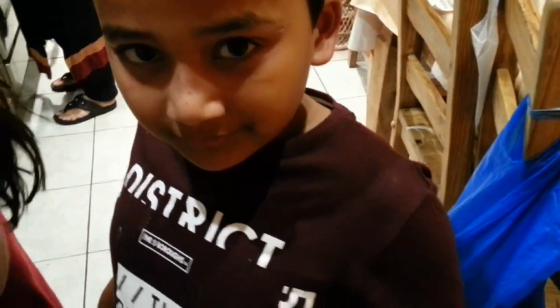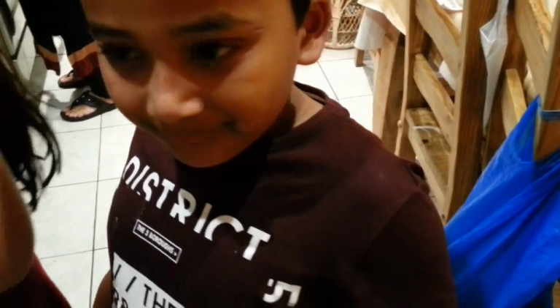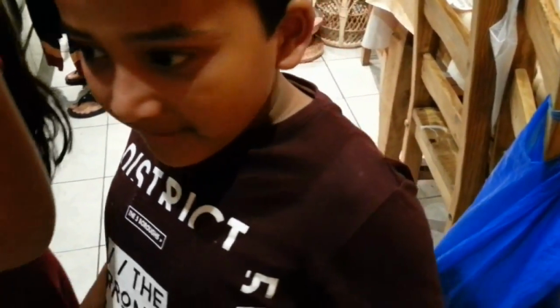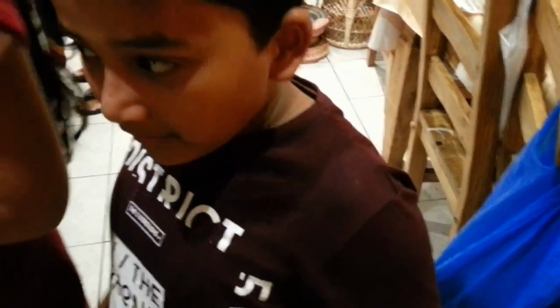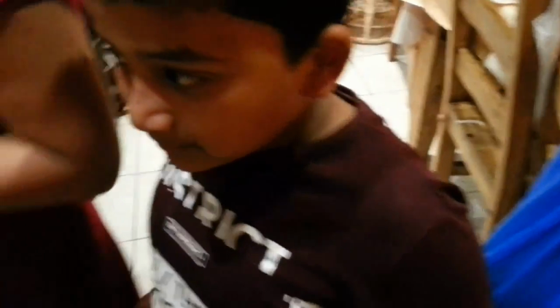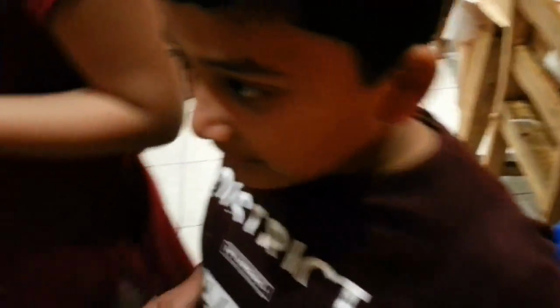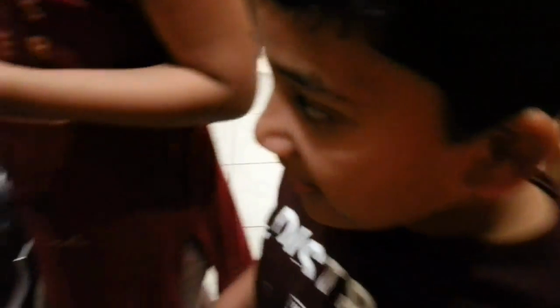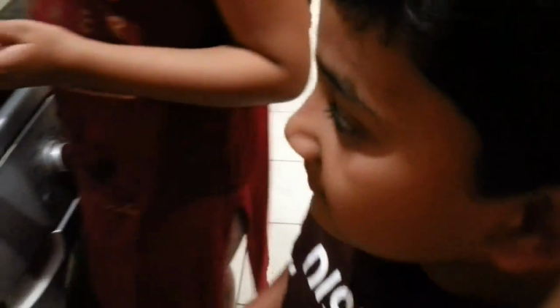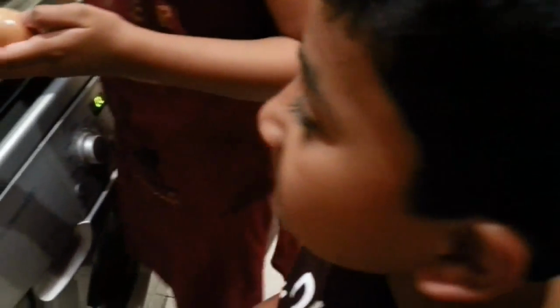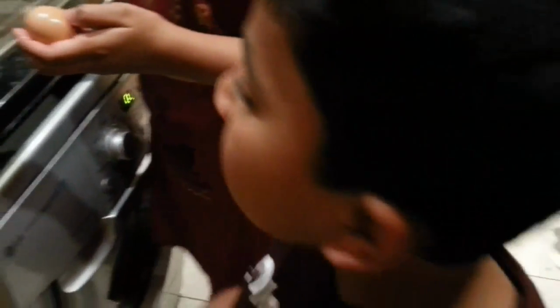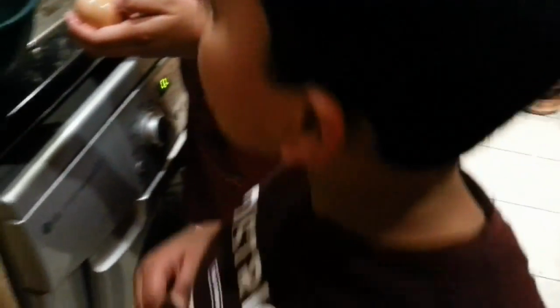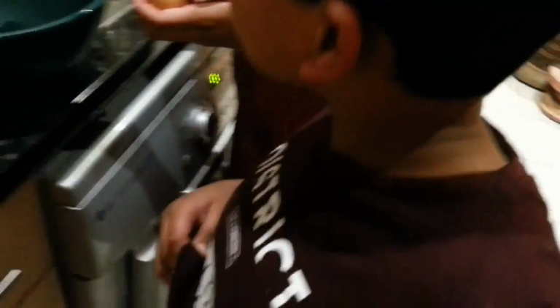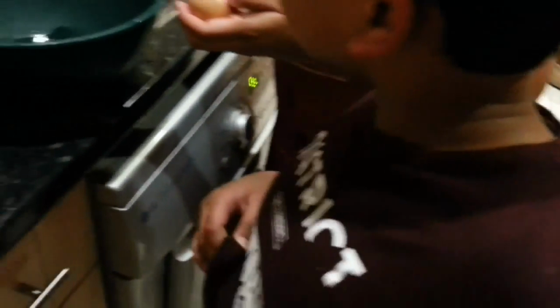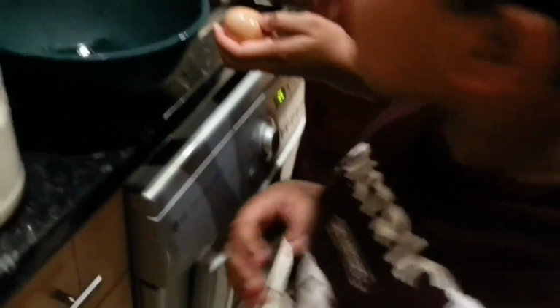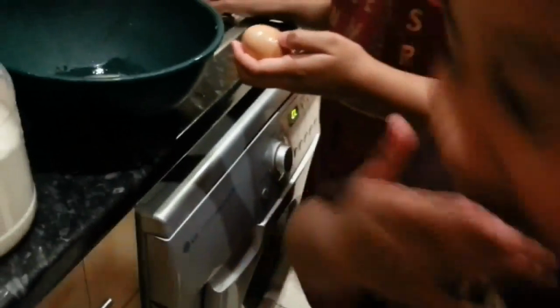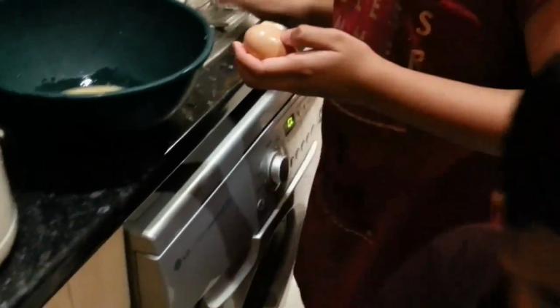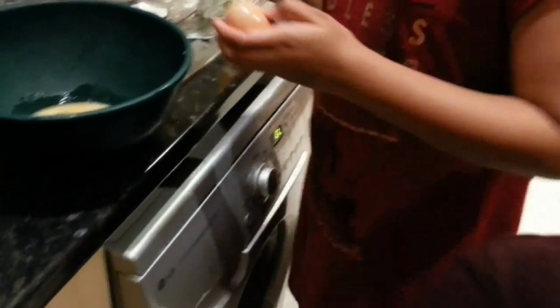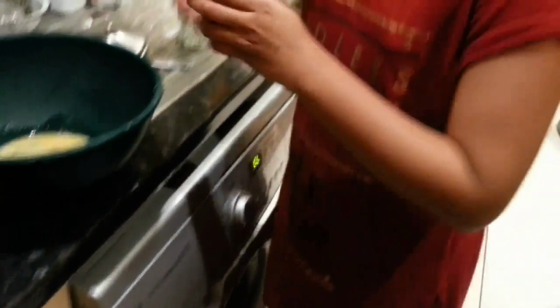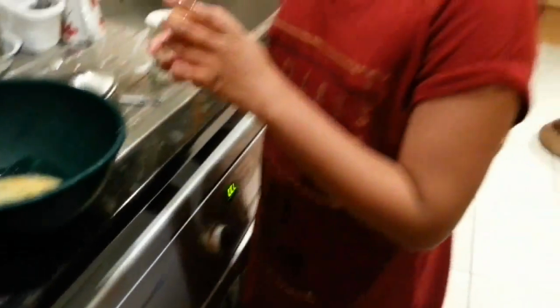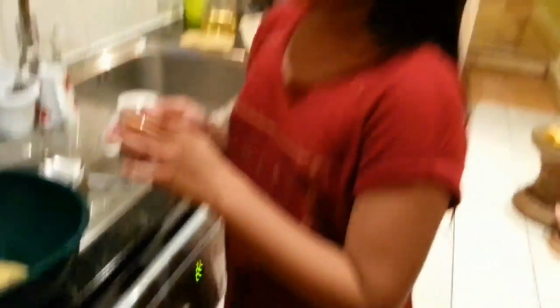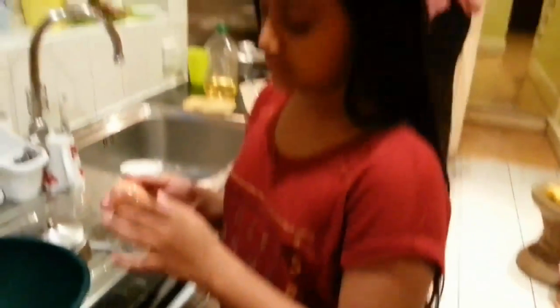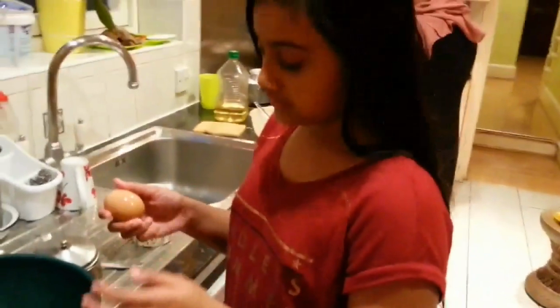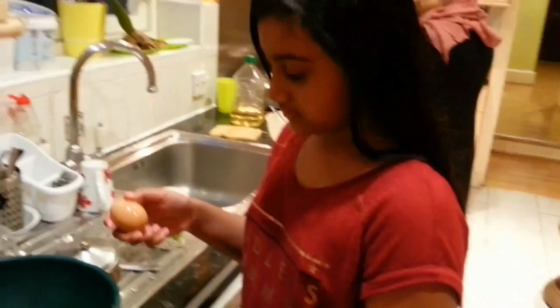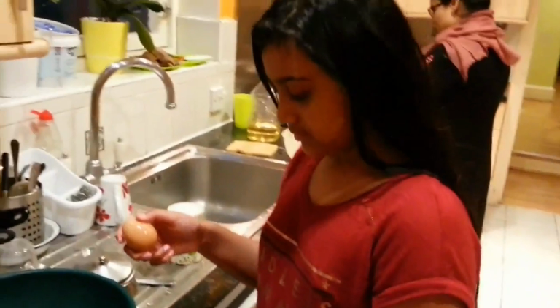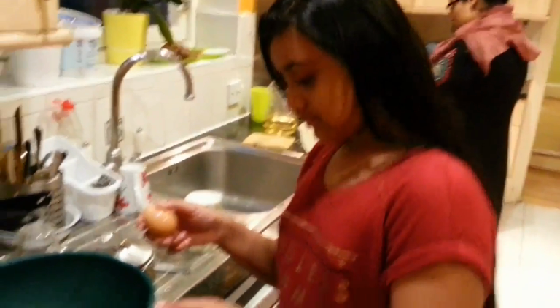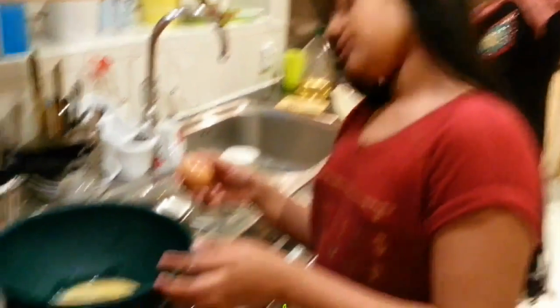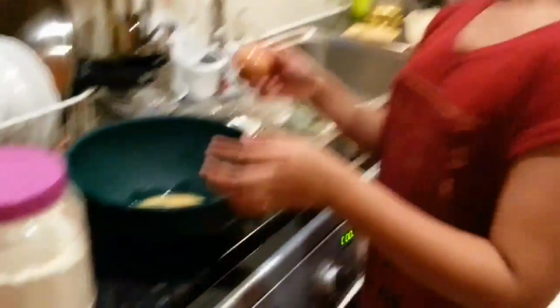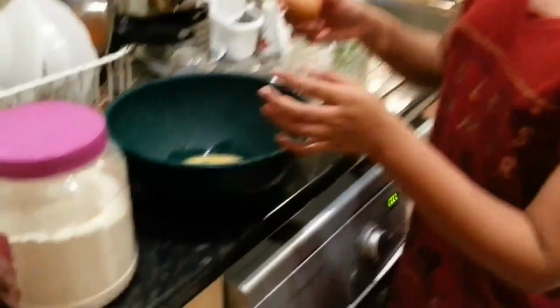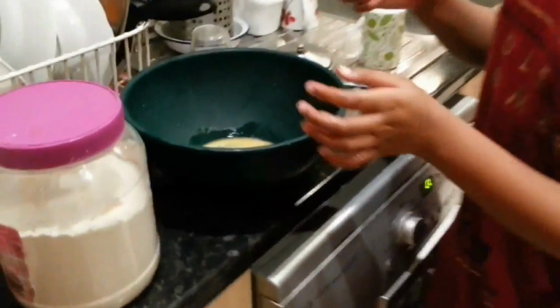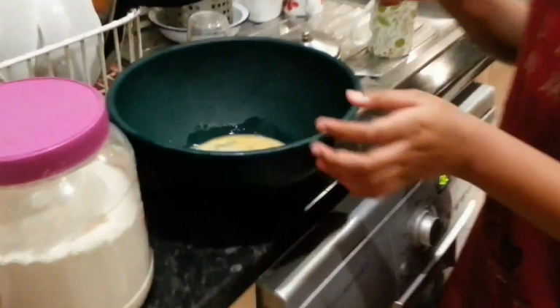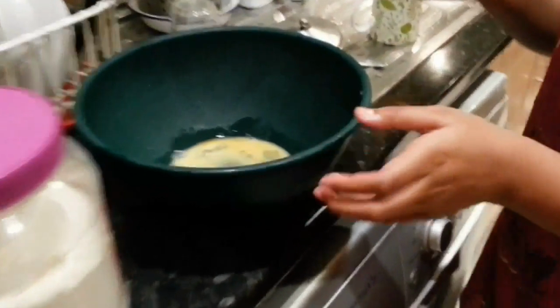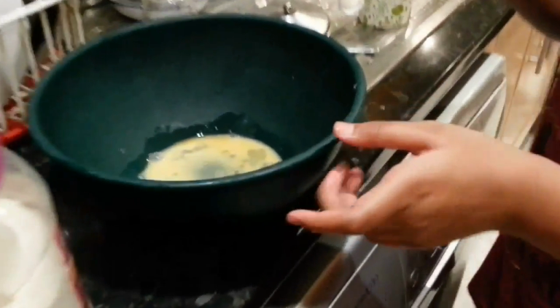Hi everyone! Isa and Abidah are going to show you how to make a pancake. Let's go.